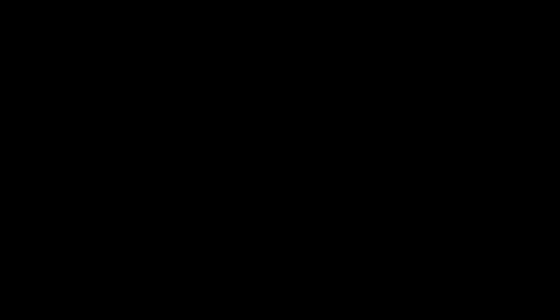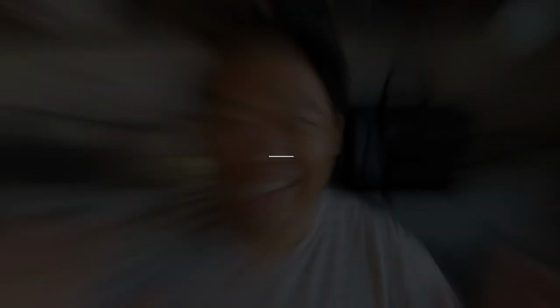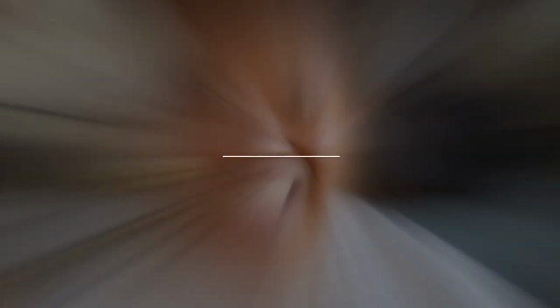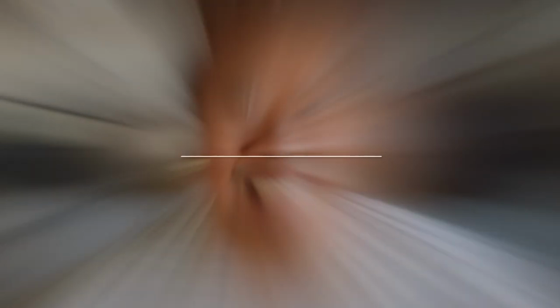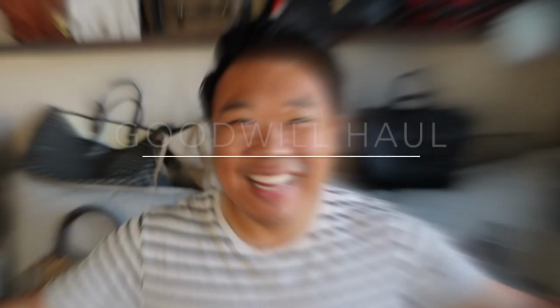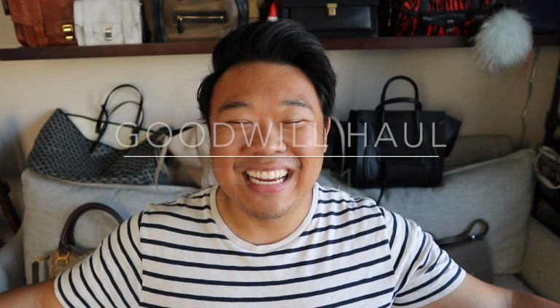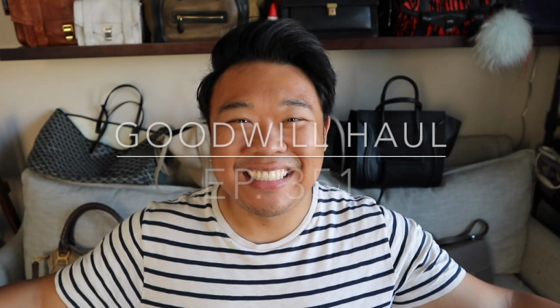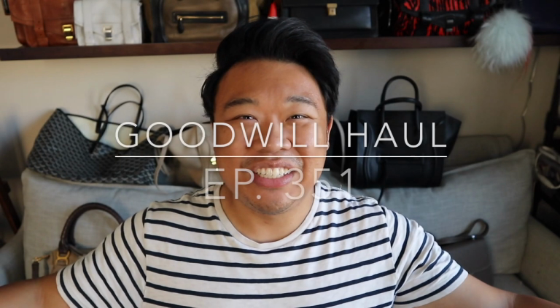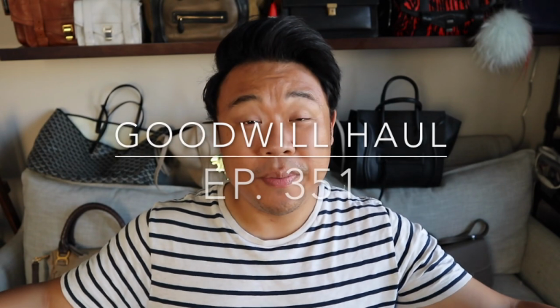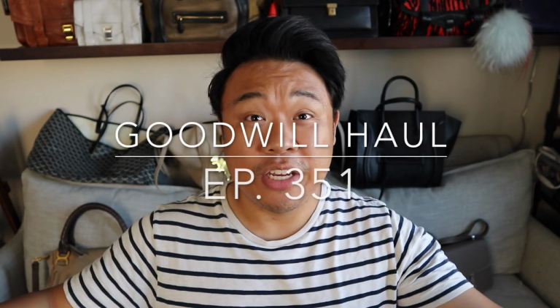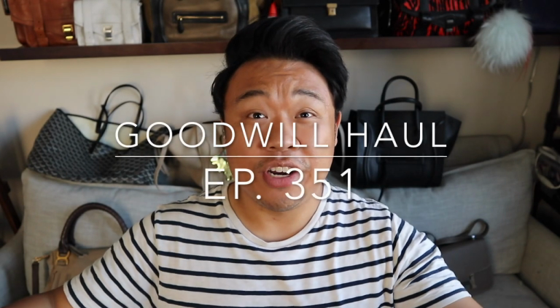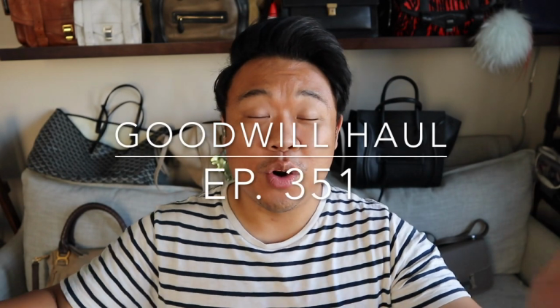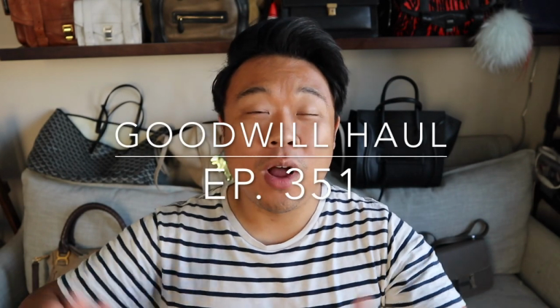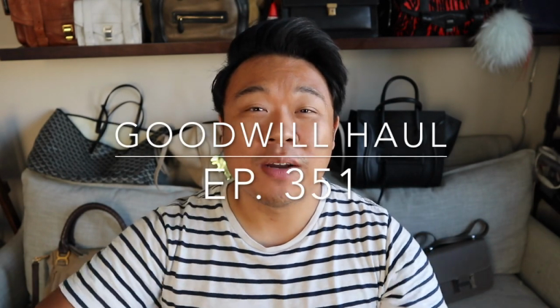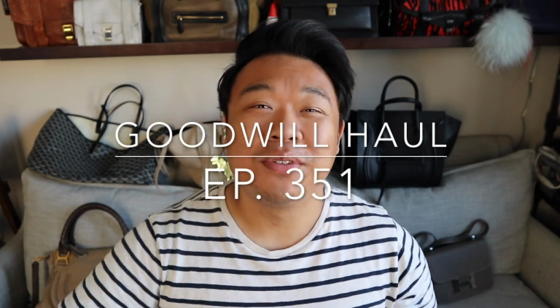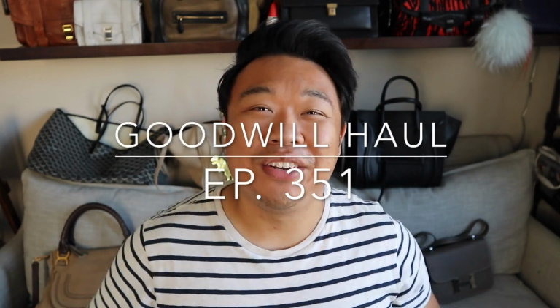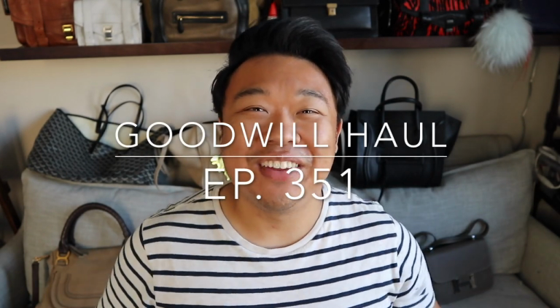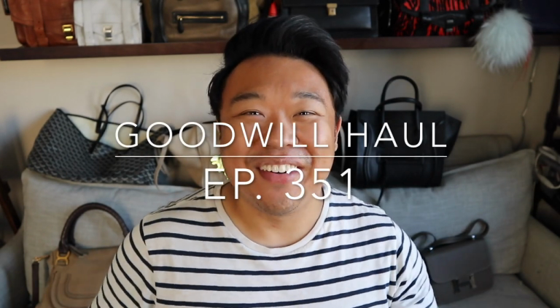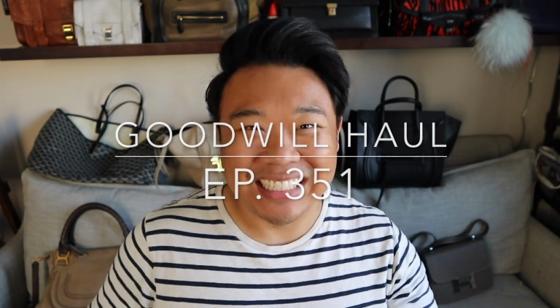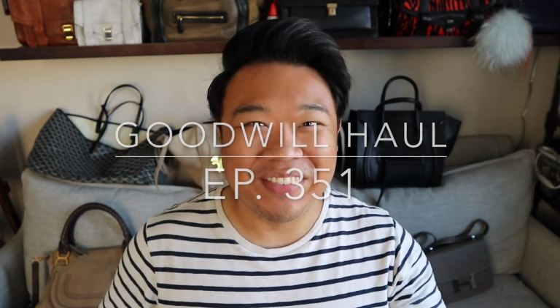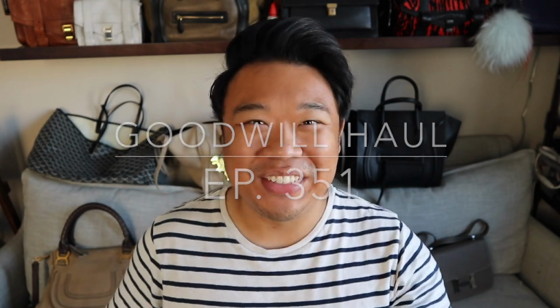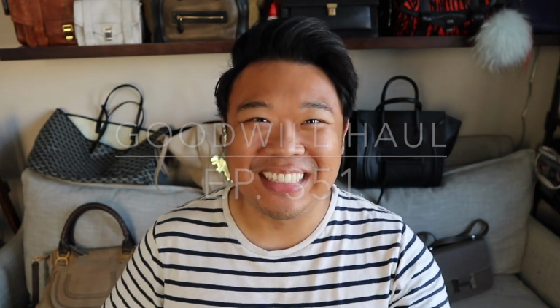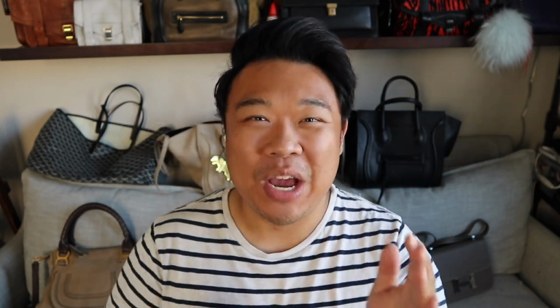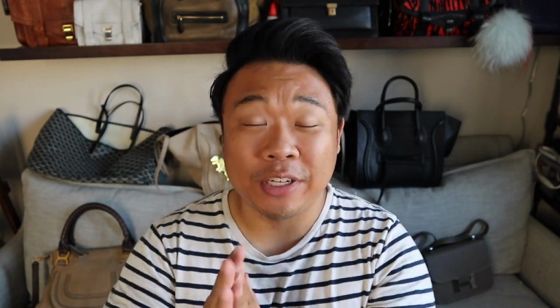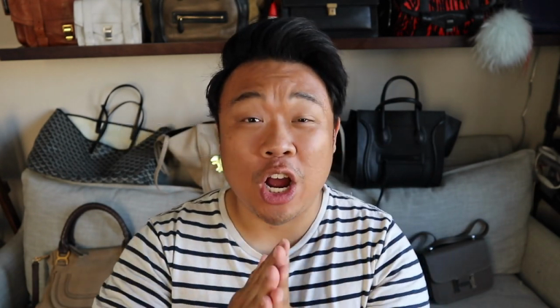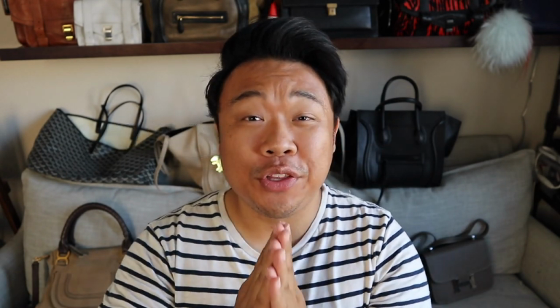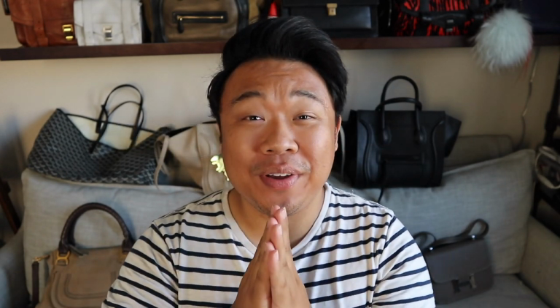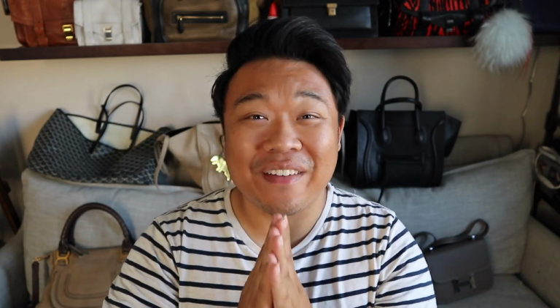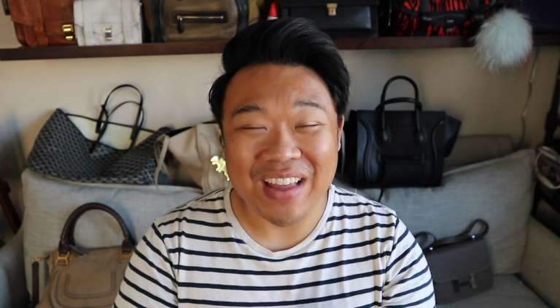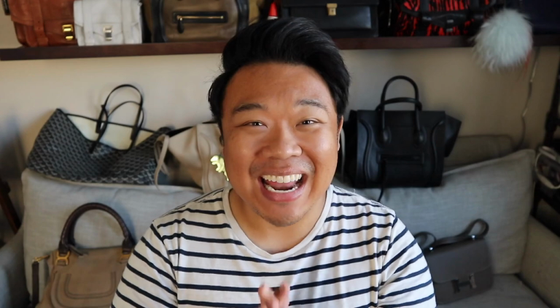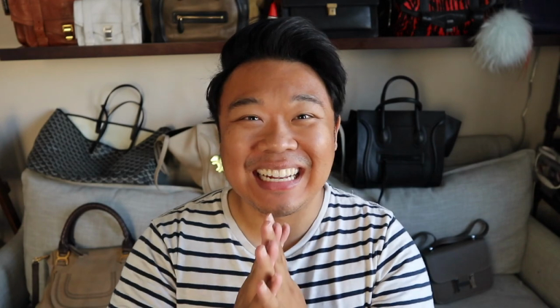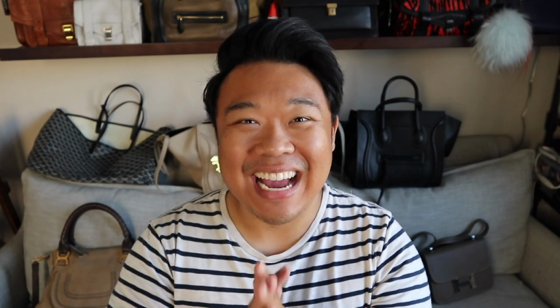Greetings and salutations! It's Hadrian here. Welcome to a new video. How's everyone doing today? I hope you guys are all doing fantastic.